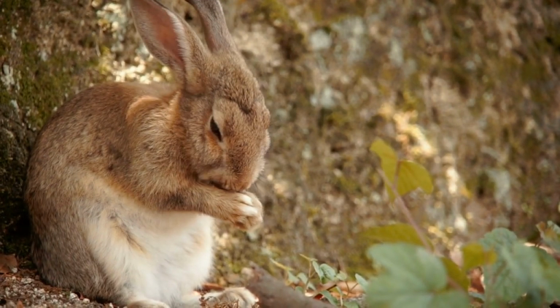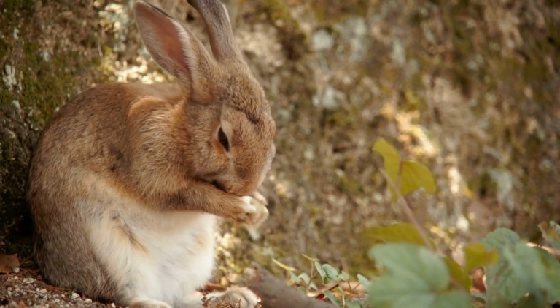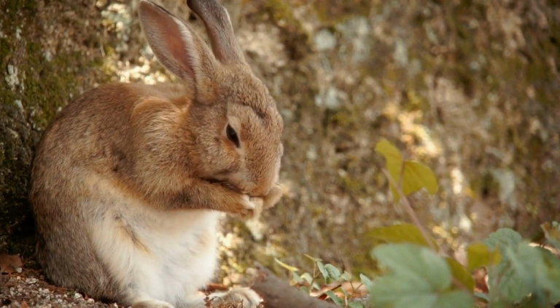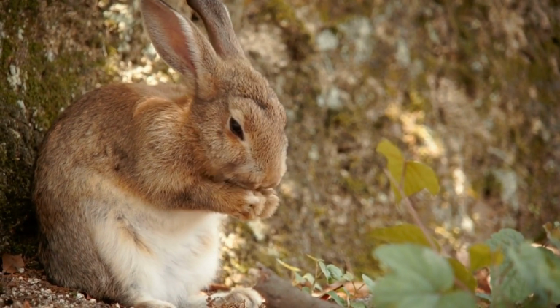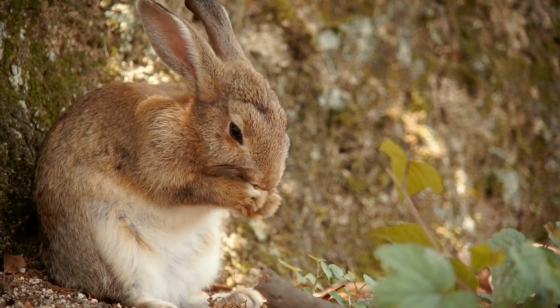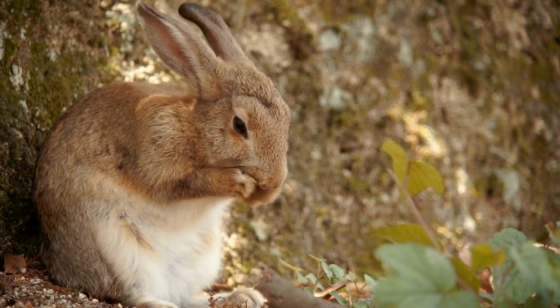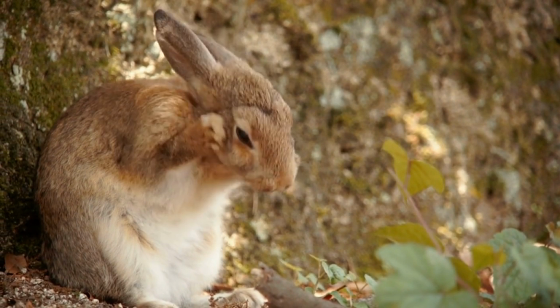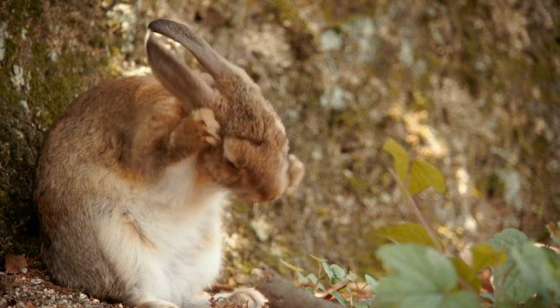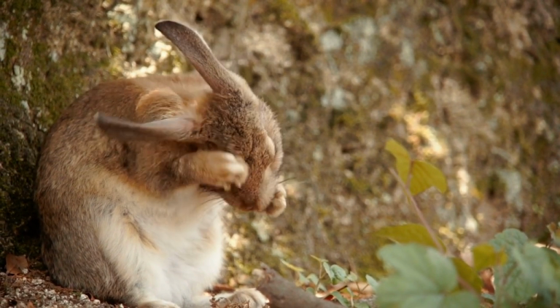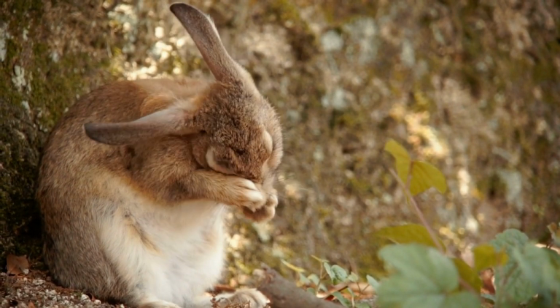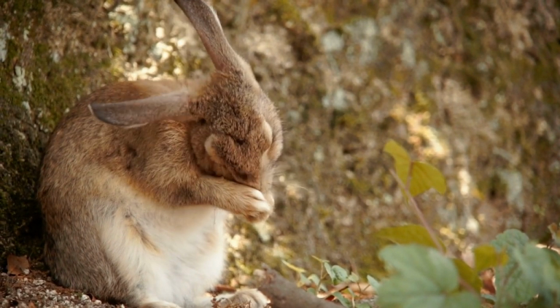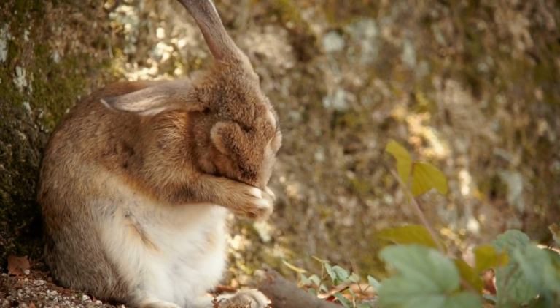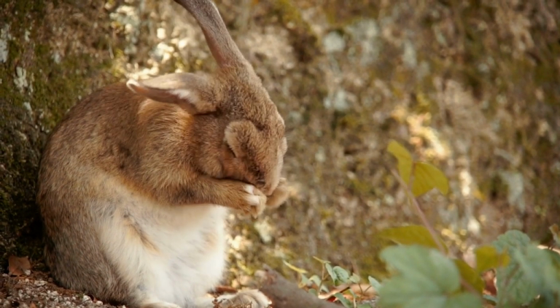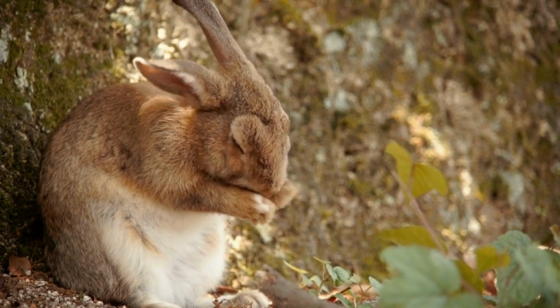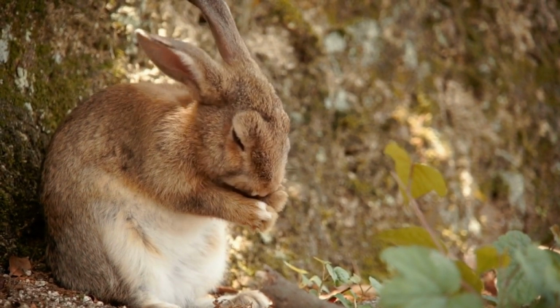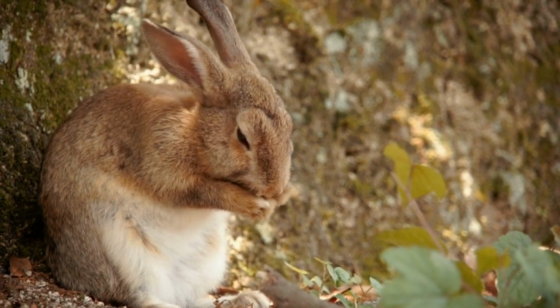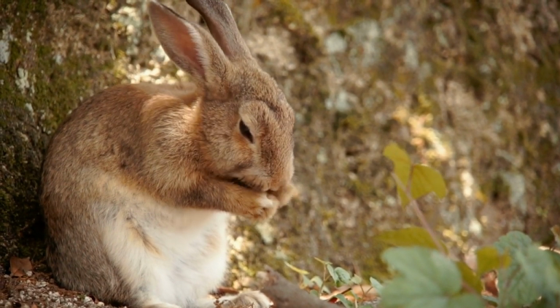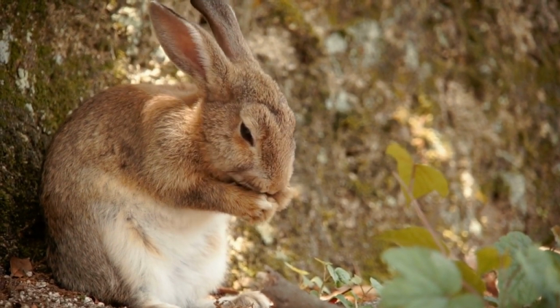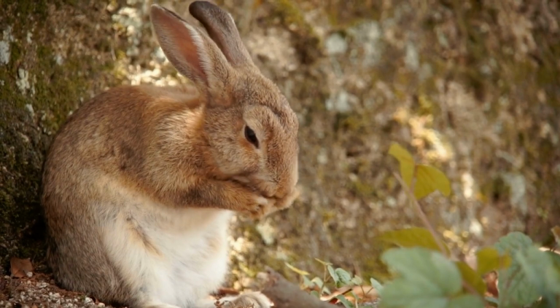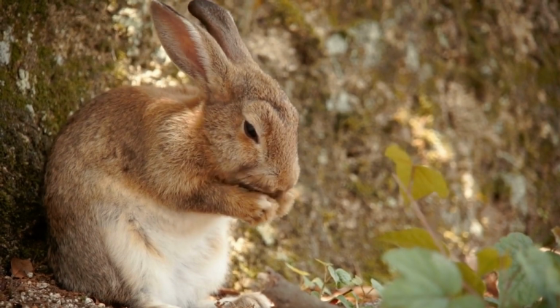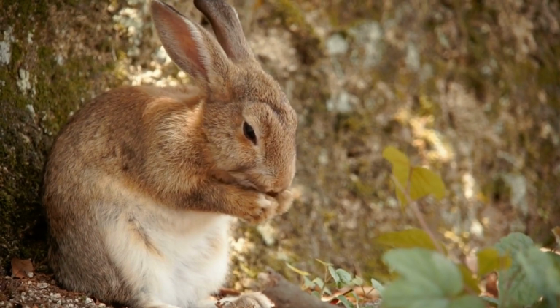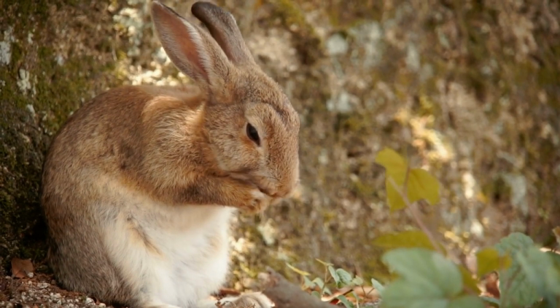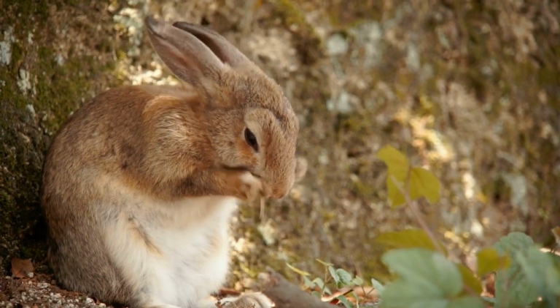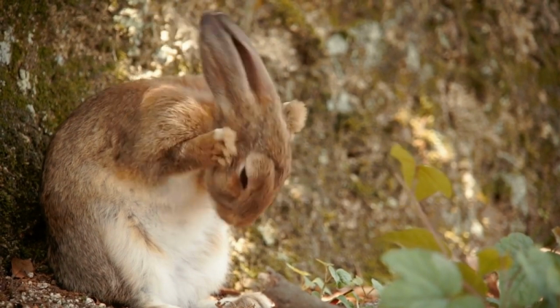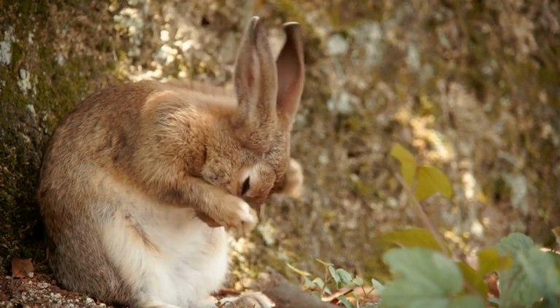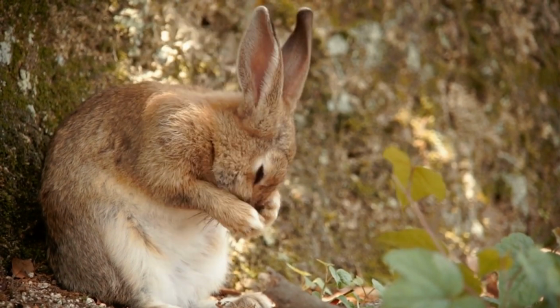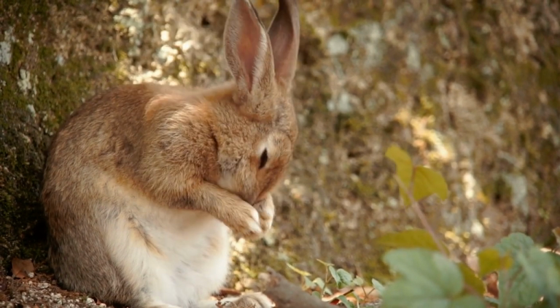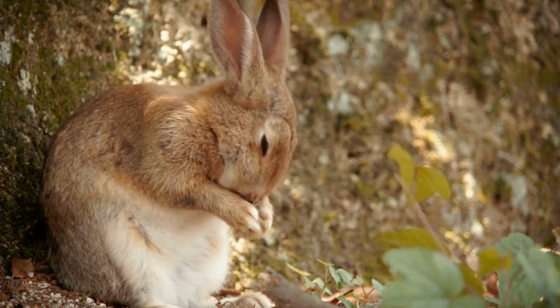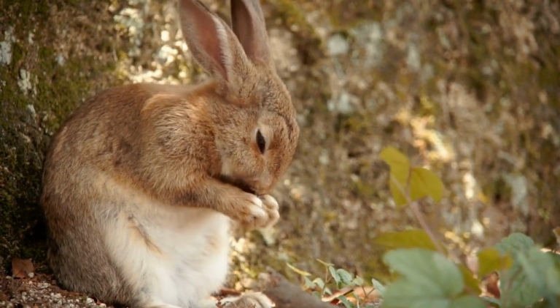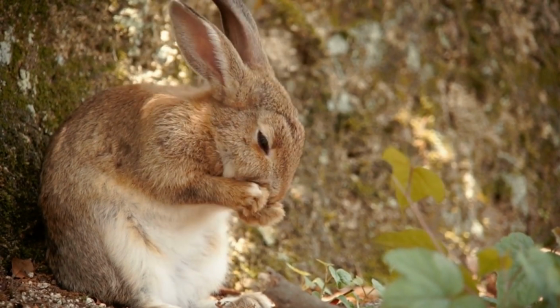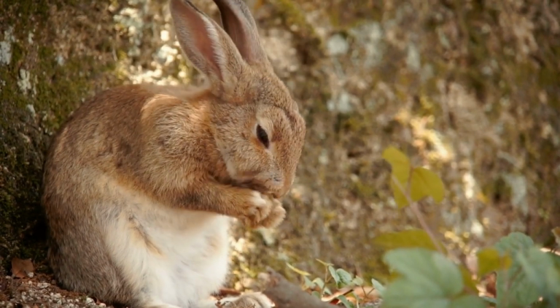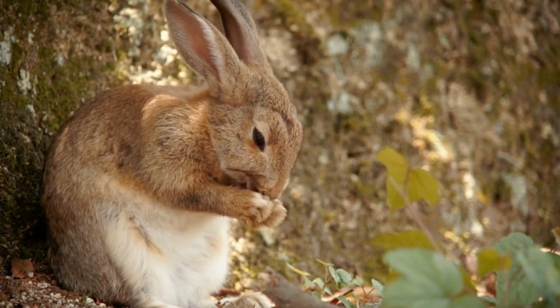As an aside, rabbits in a safe, calm, and non-stressful environment will binky when they're really happy.